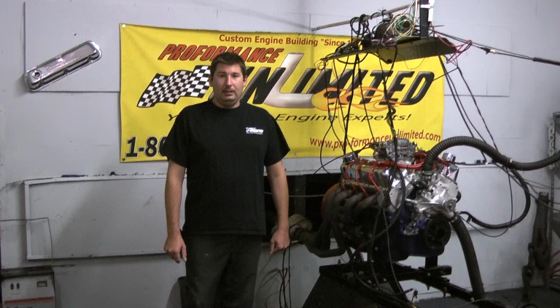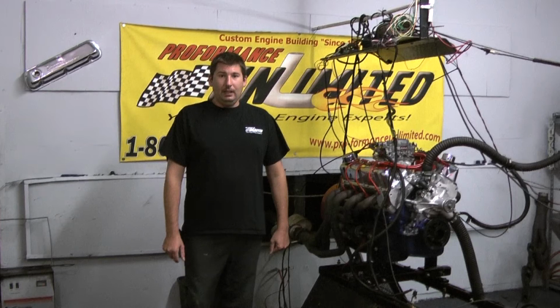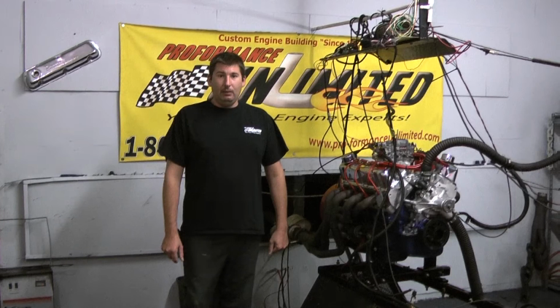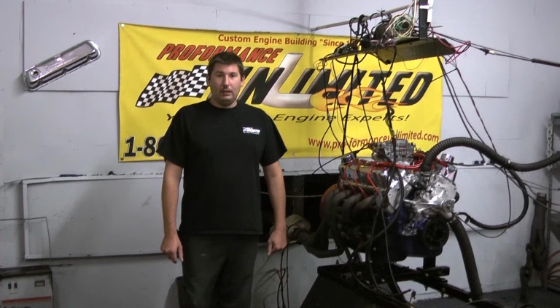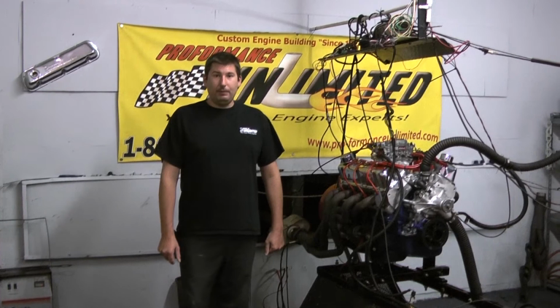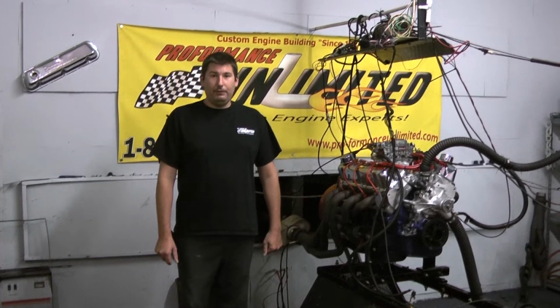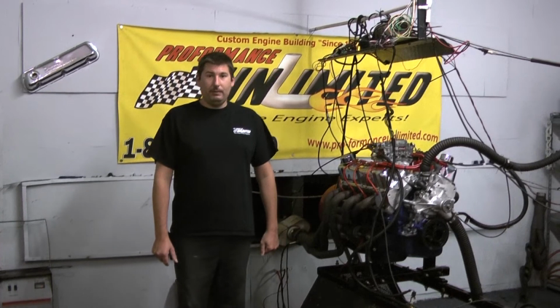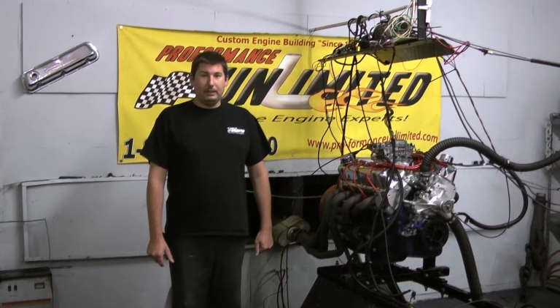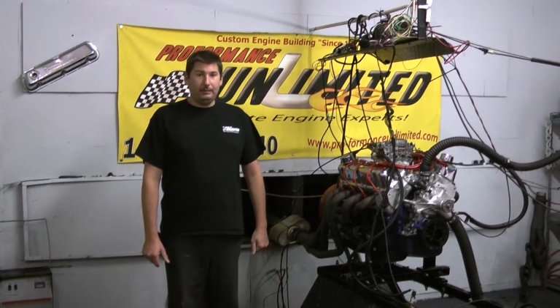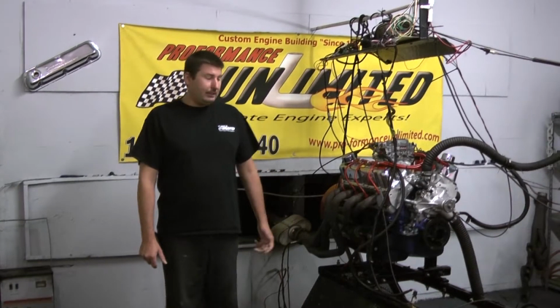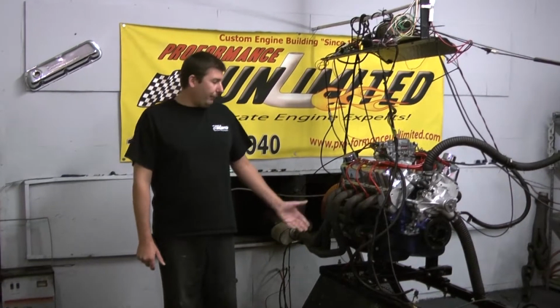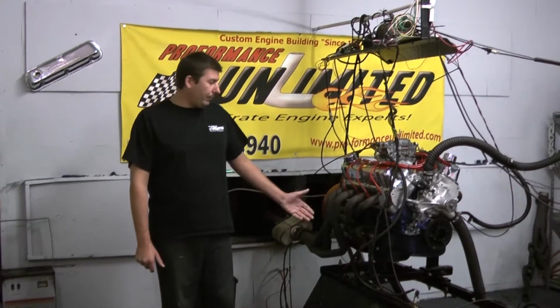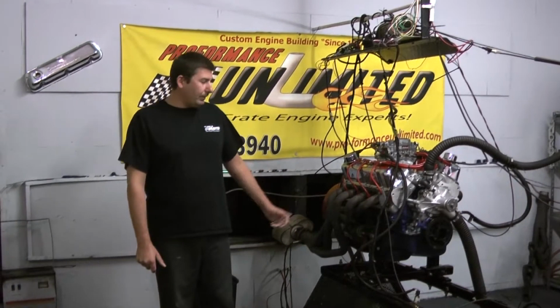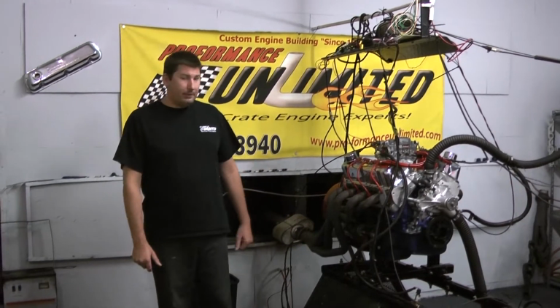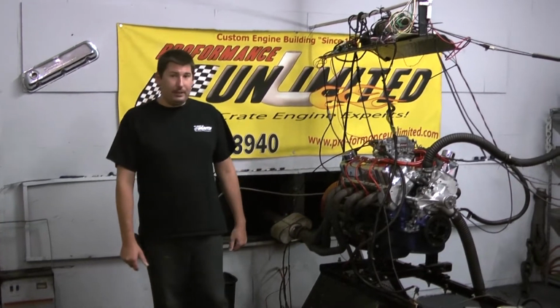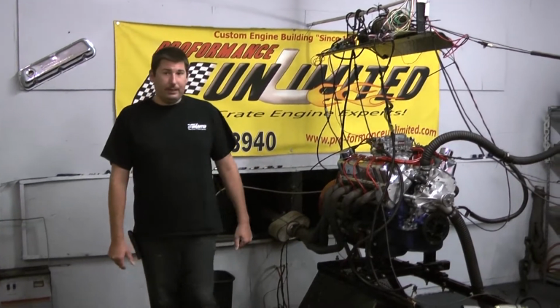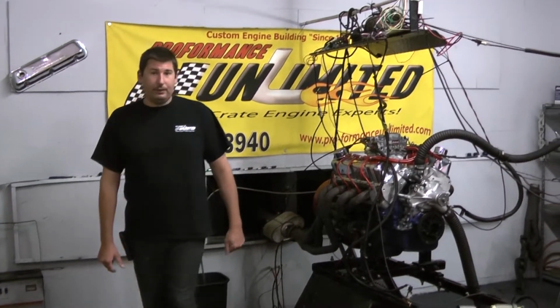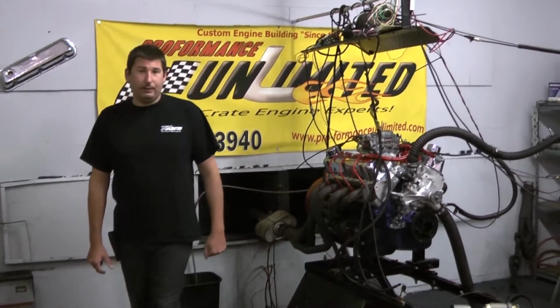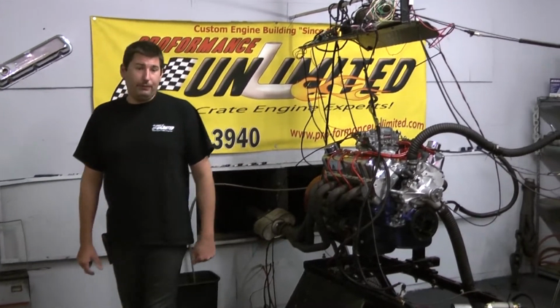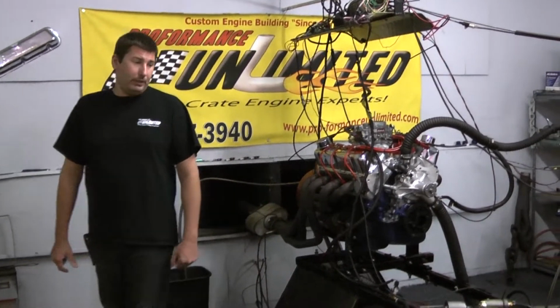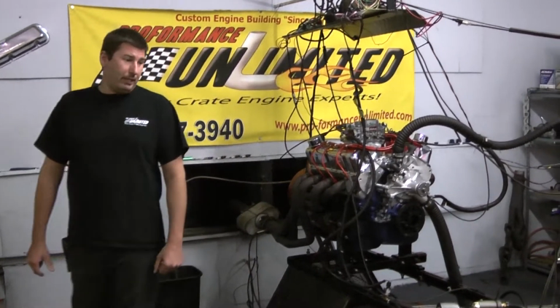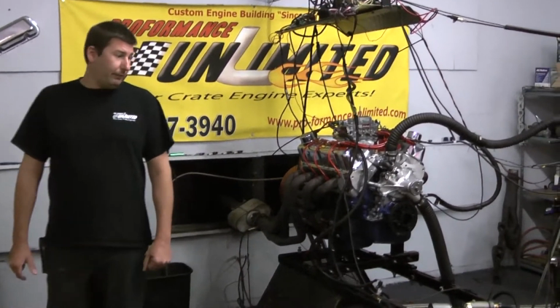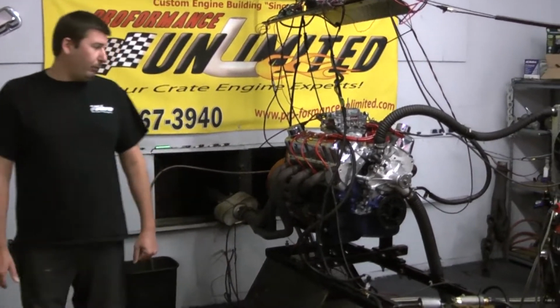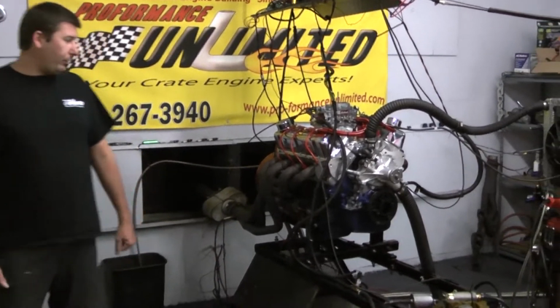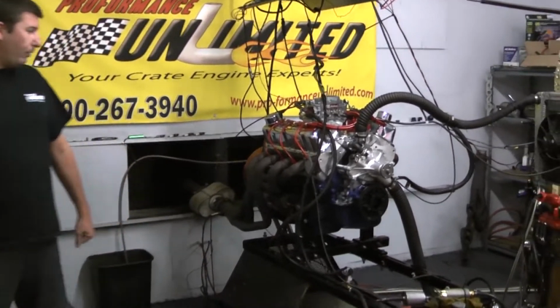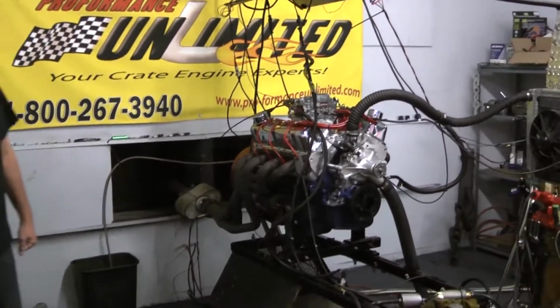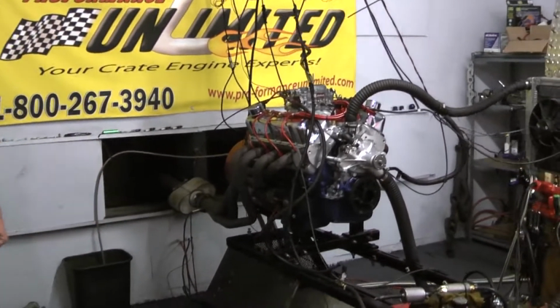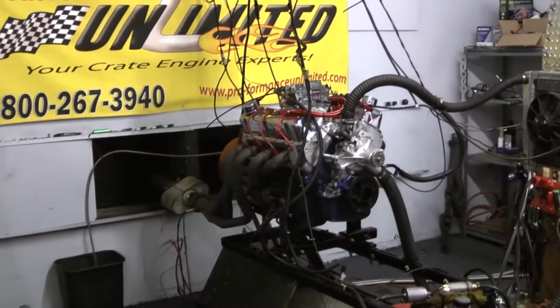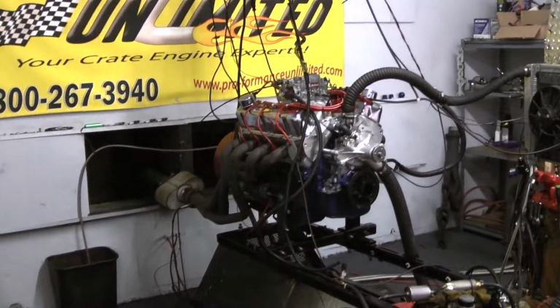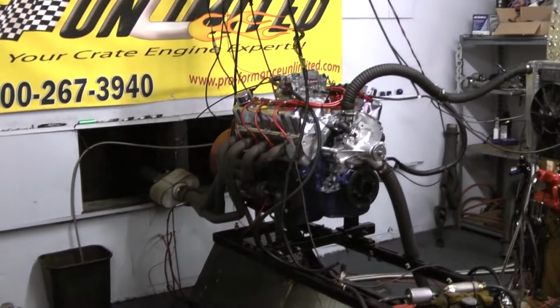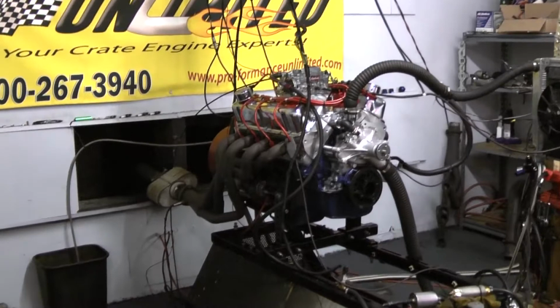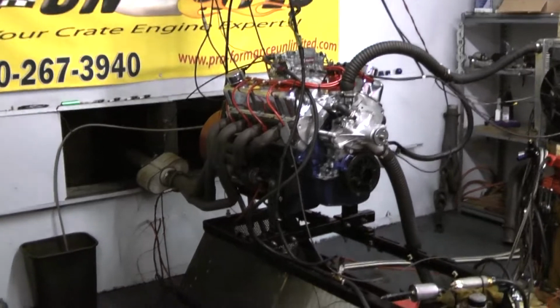Hi, welcome to Proformance Unlimited. Today we're here at the Dyno Stand. We have our 347 Ford Stroker with 450 horsepower.